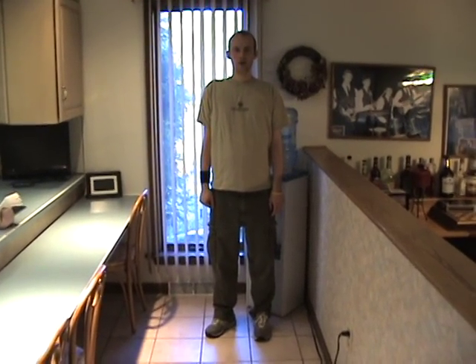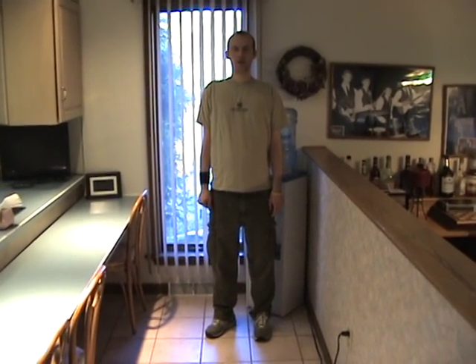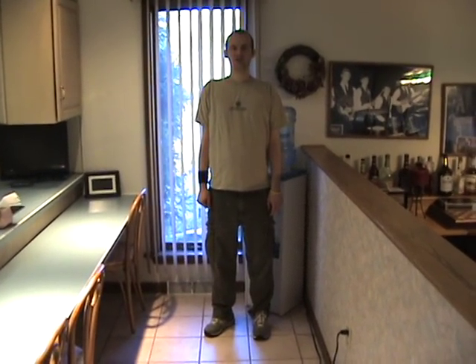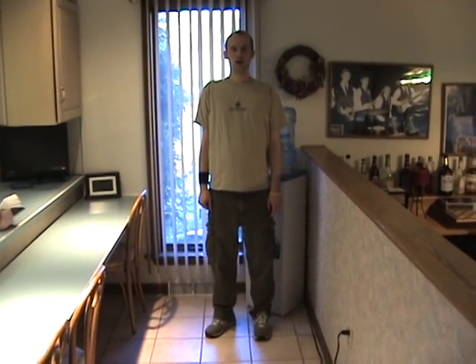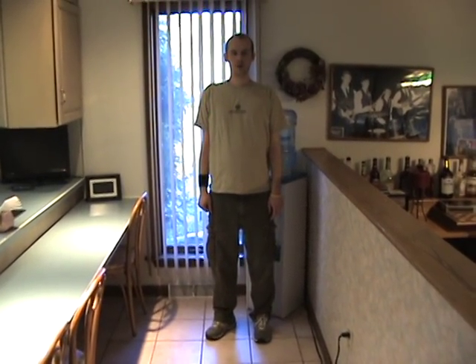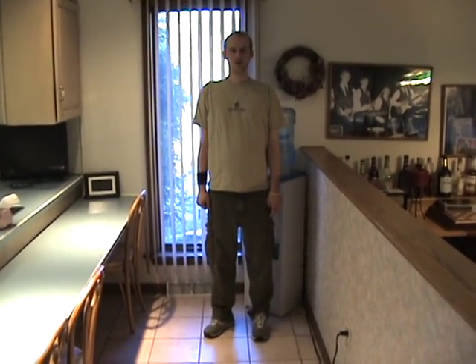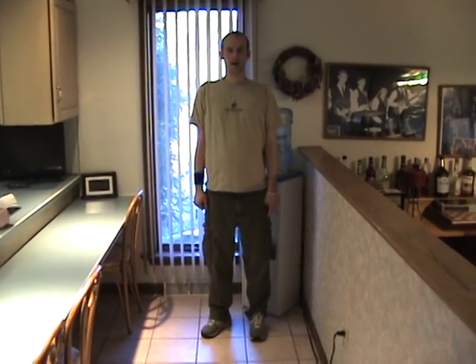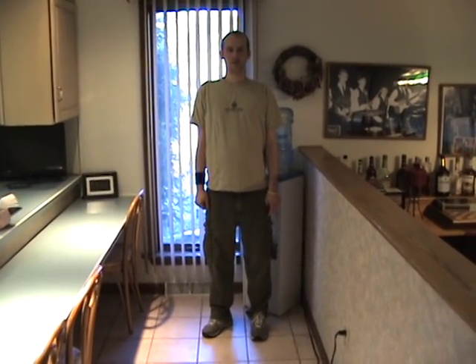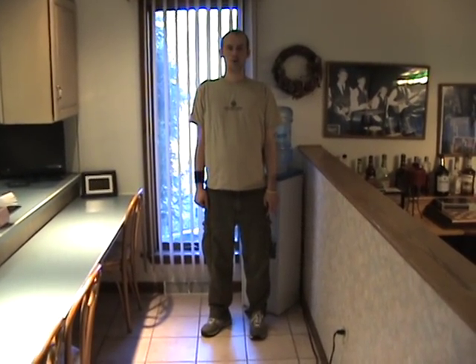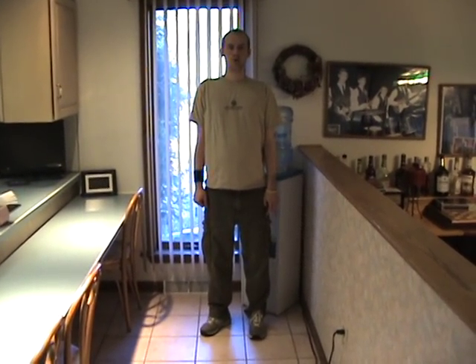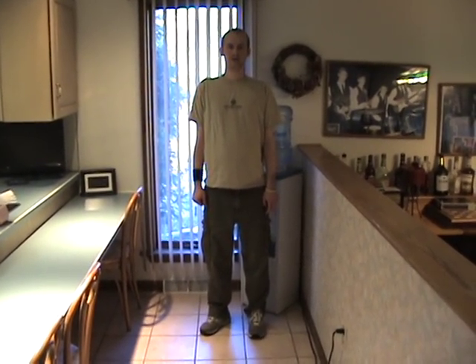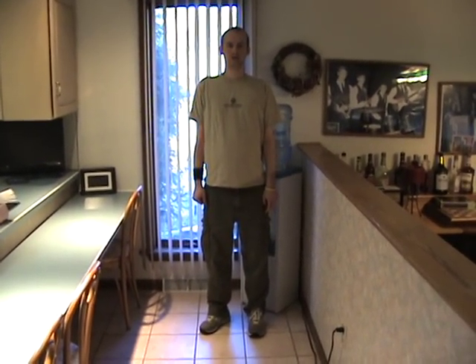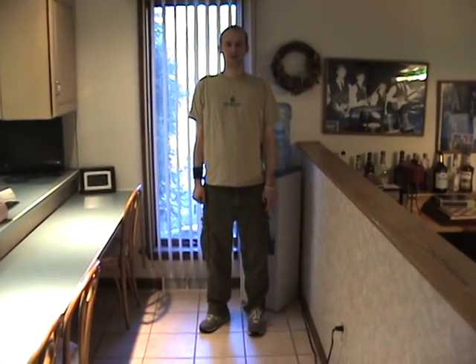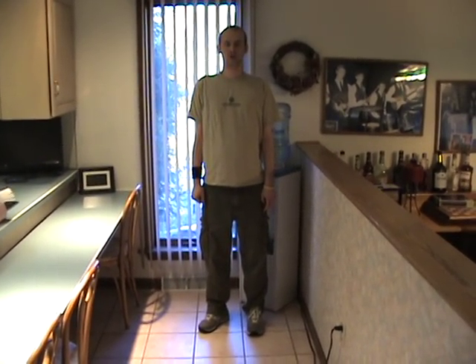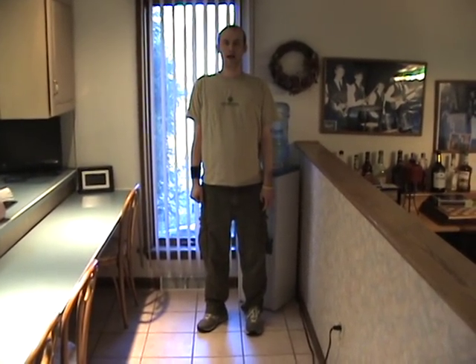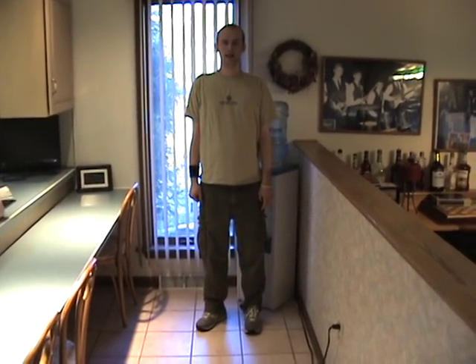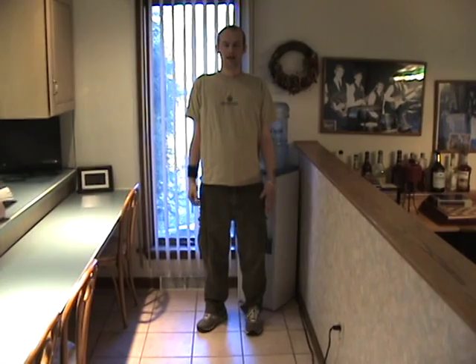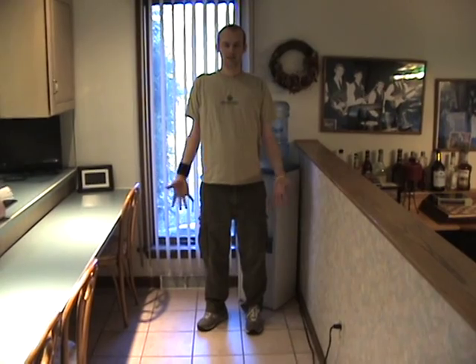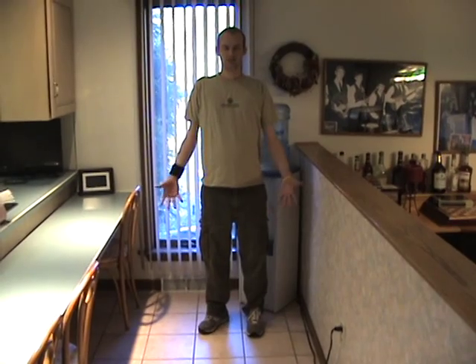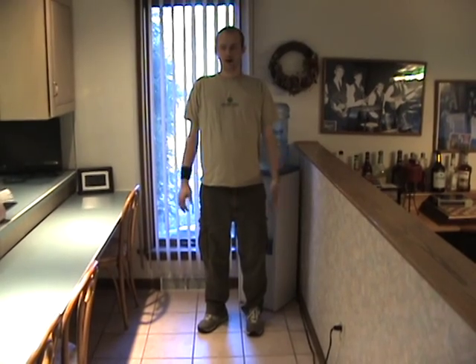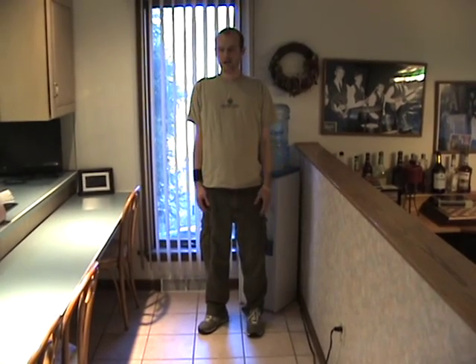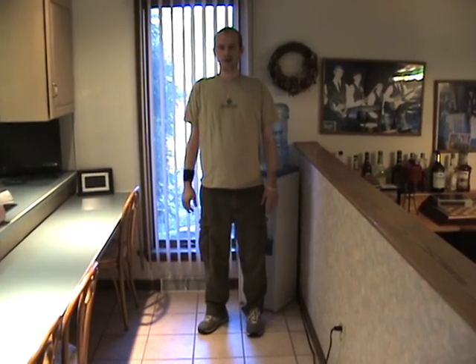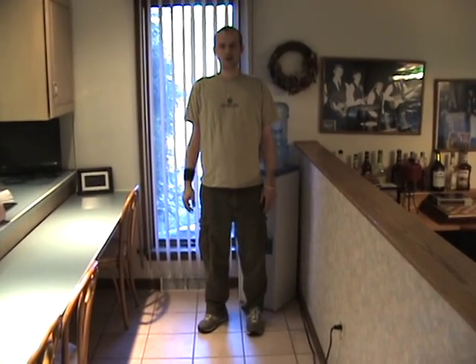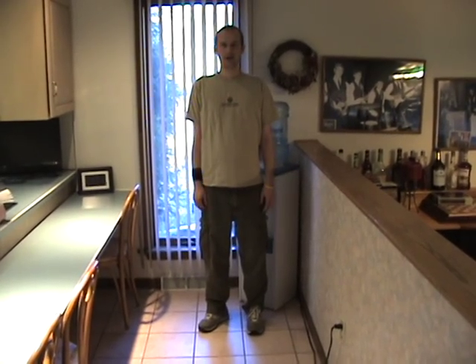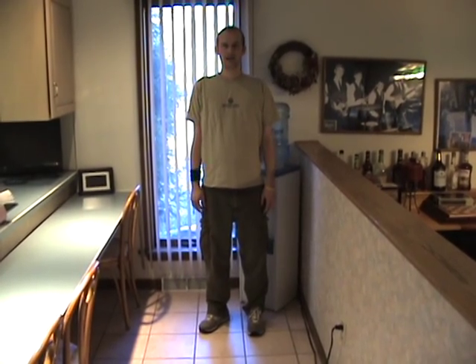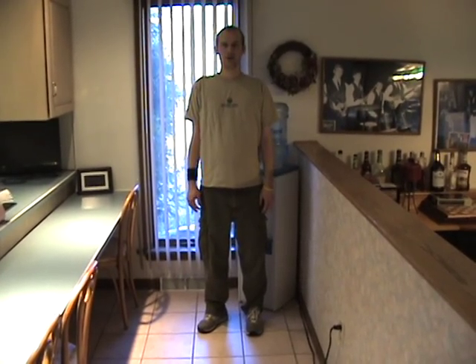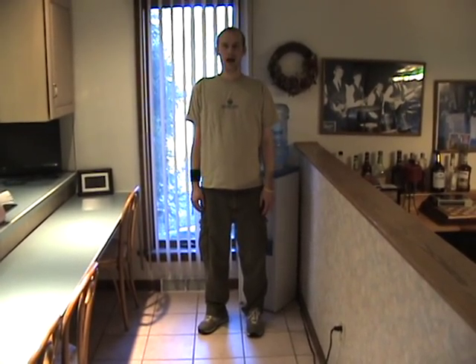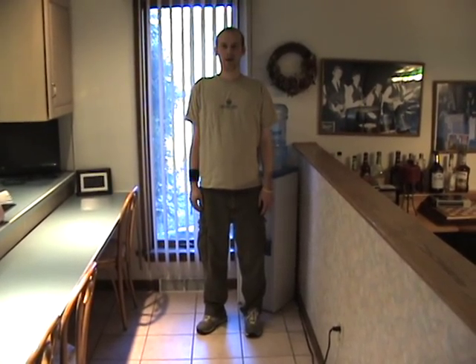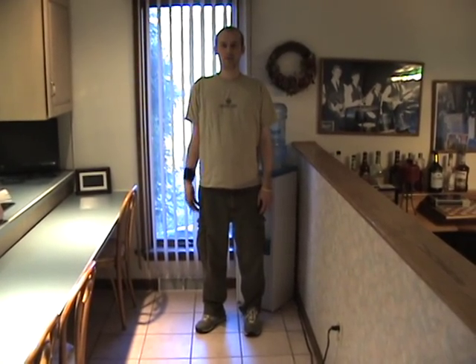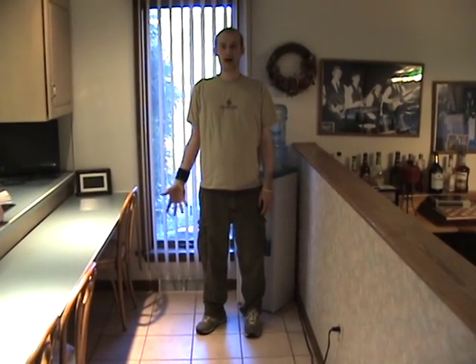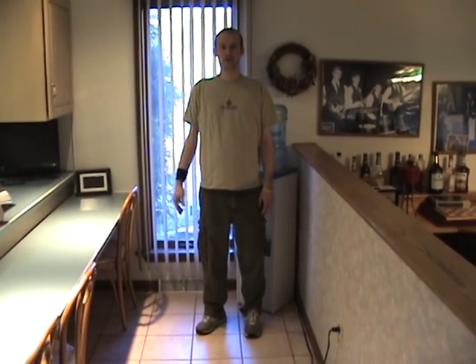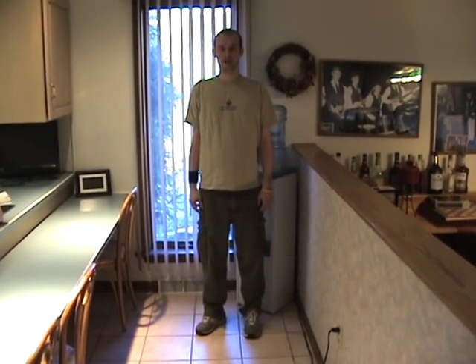My name is John Grabo. I have limb girdle muscular dystrophy 2a, and this is my documentary on how I get up and out of chairs.